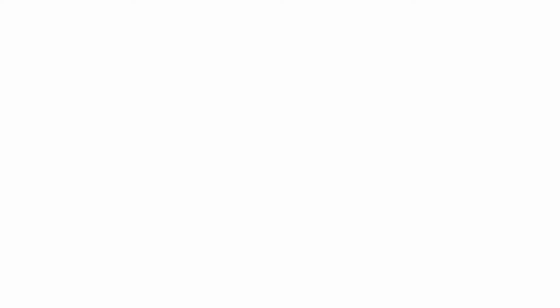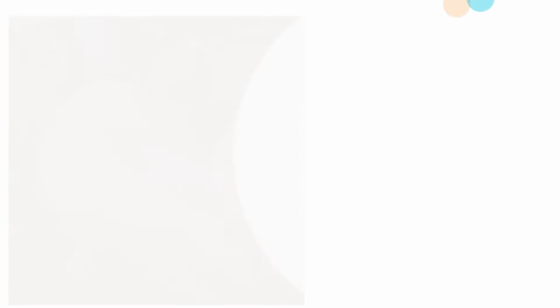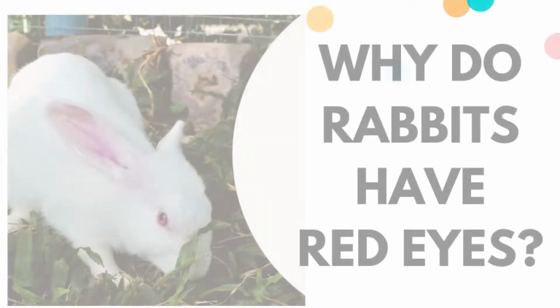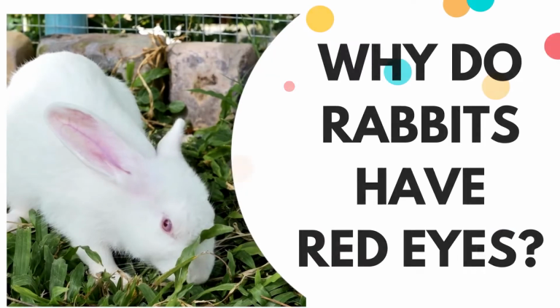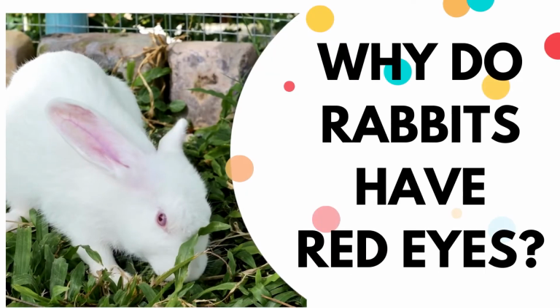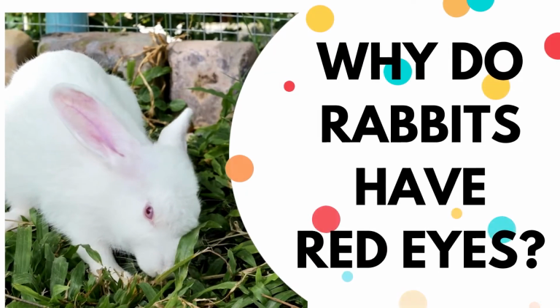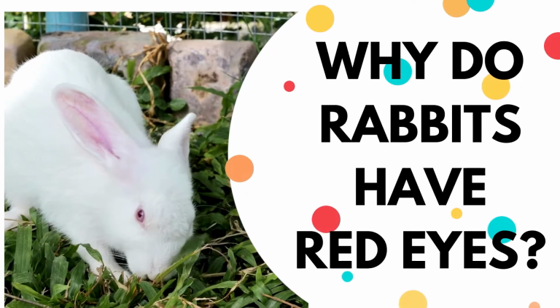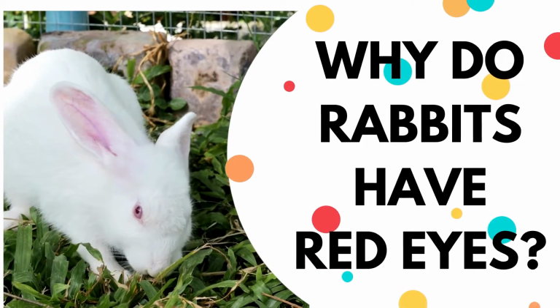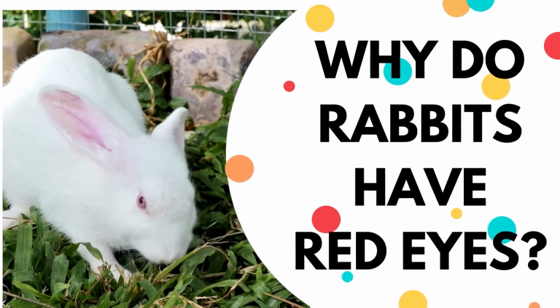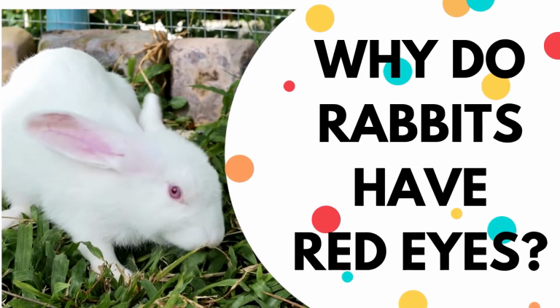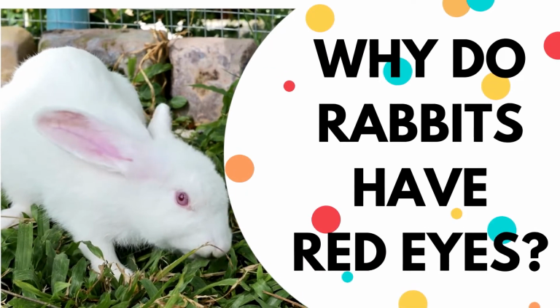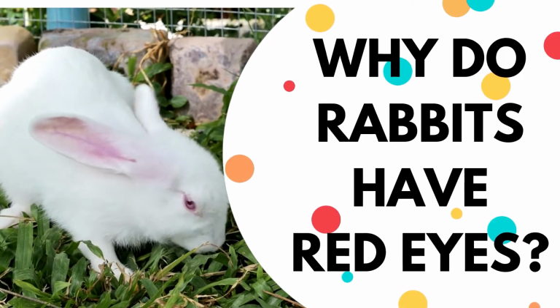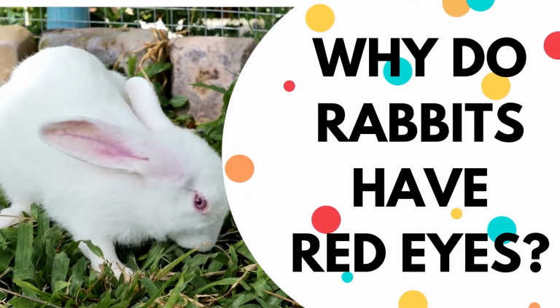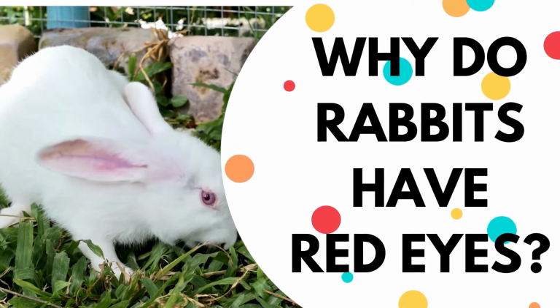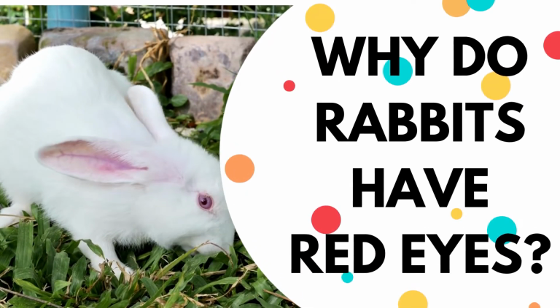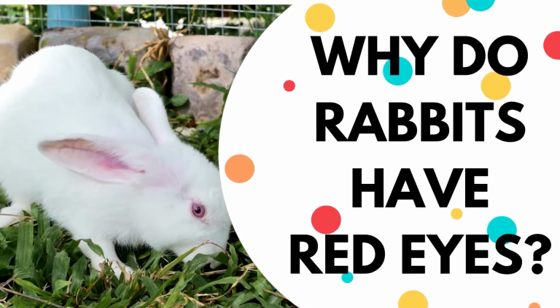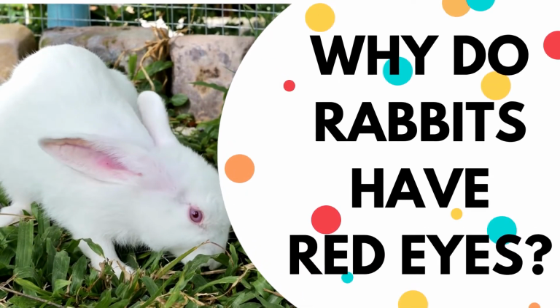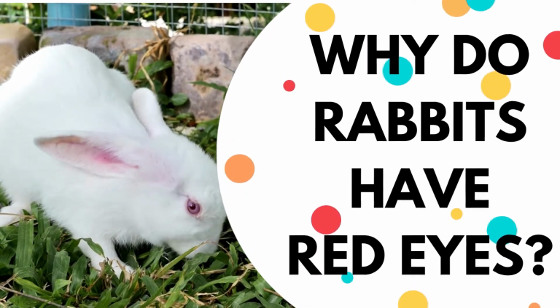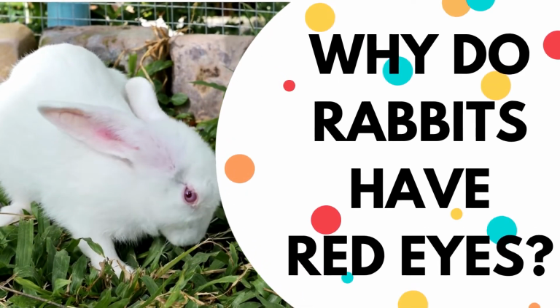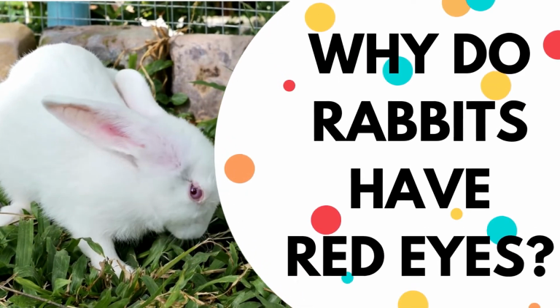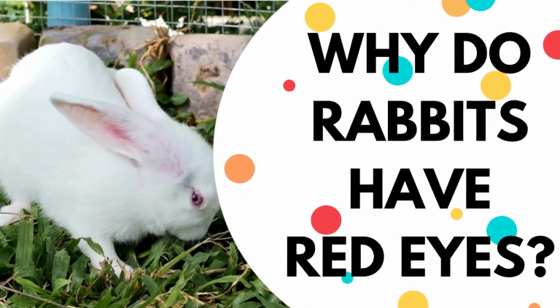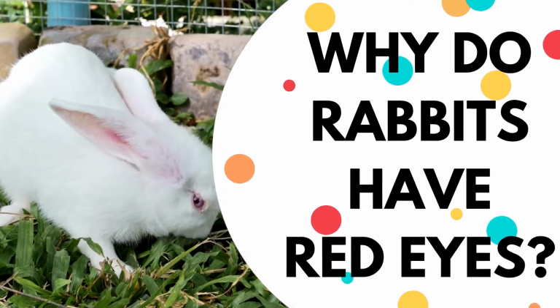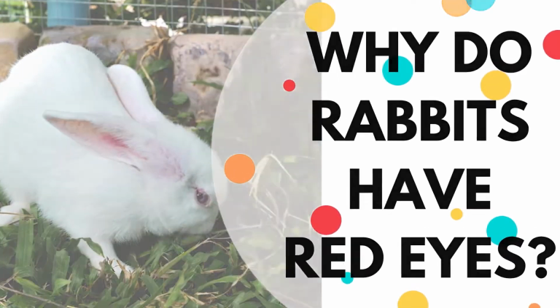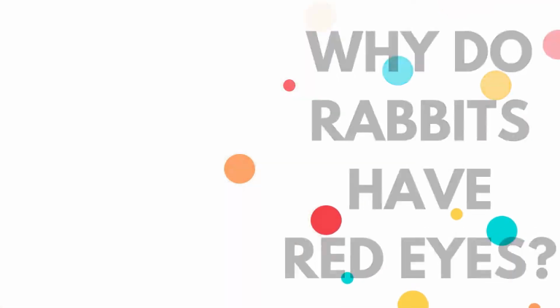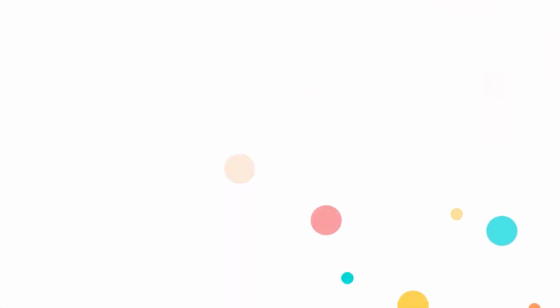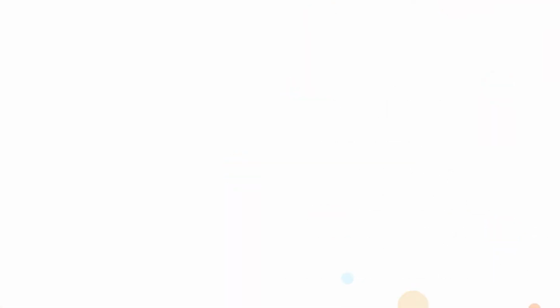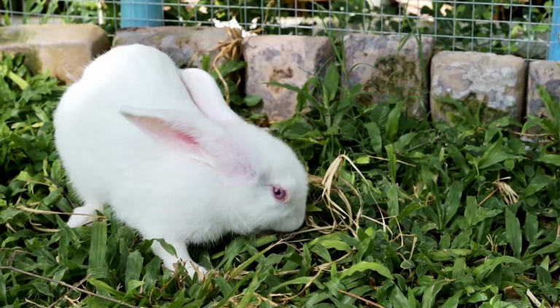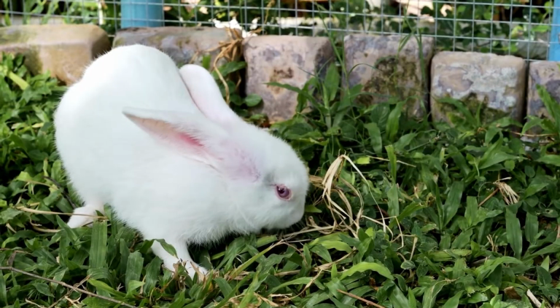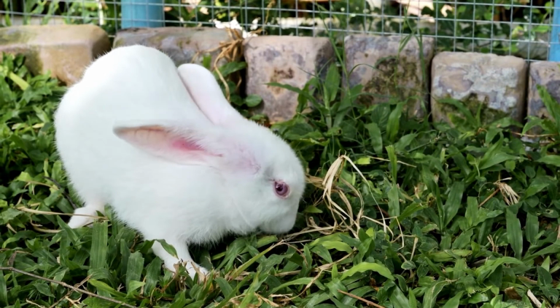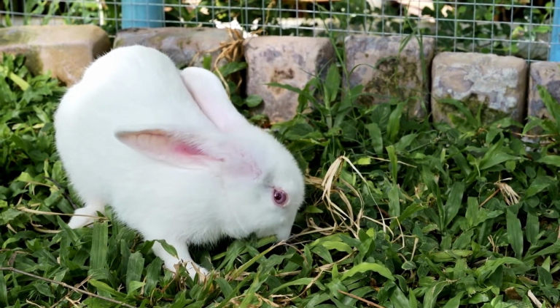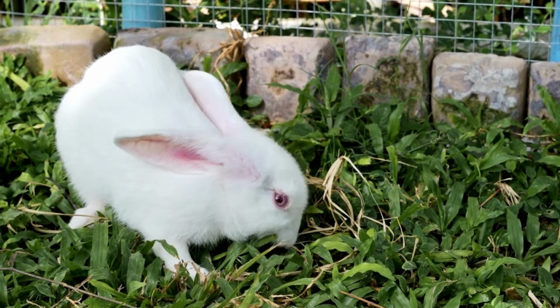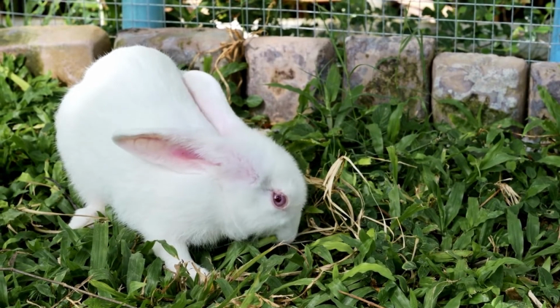Why do rabbits have red eyes? Hello and welcome back to our cute and informative channel for animal lovers. We're happy to have you here.